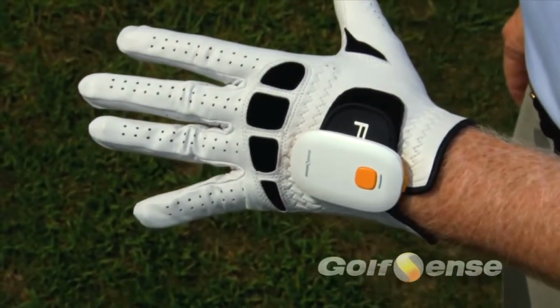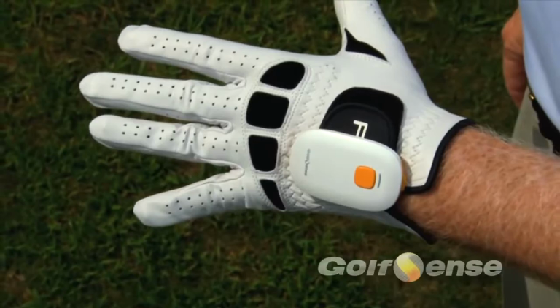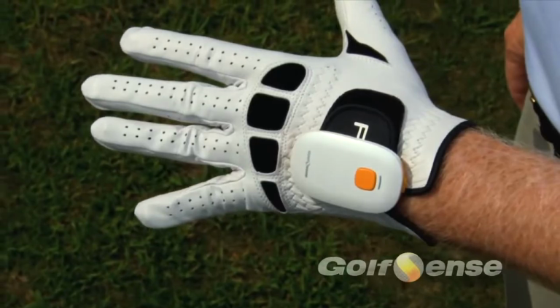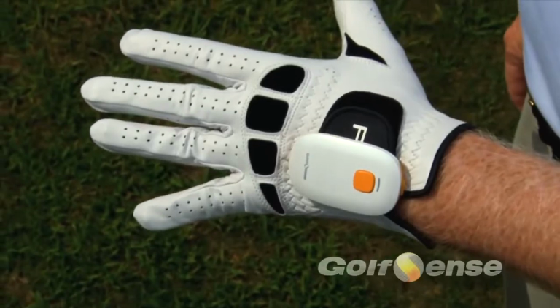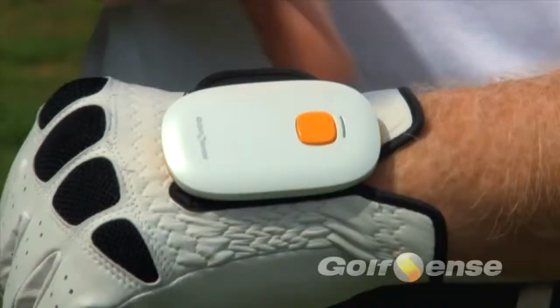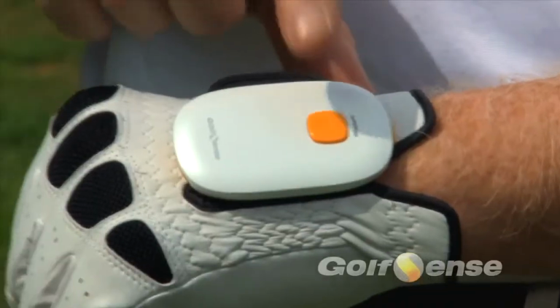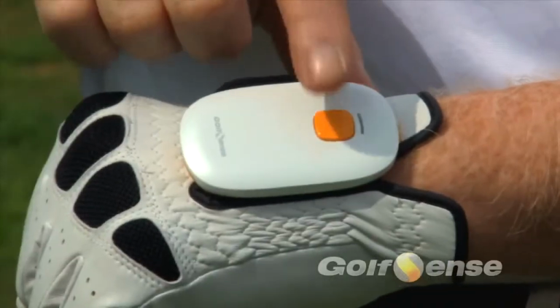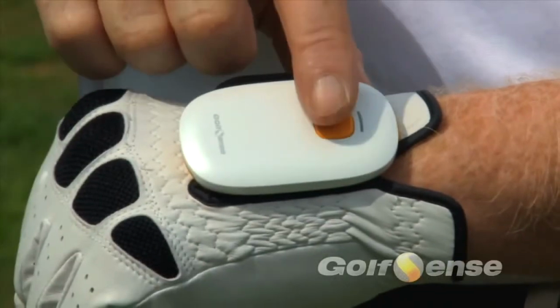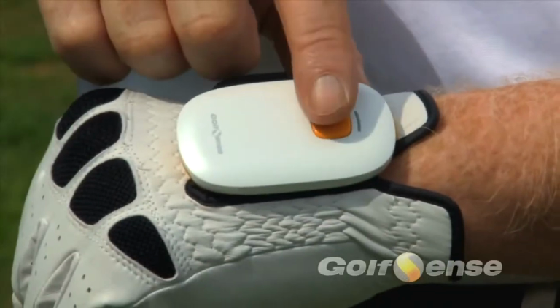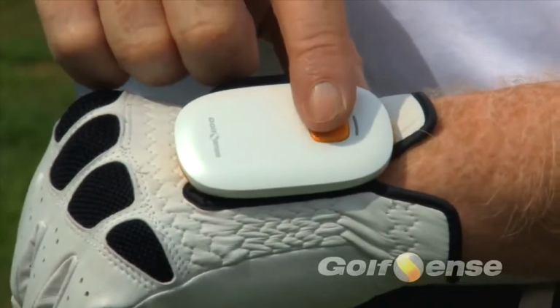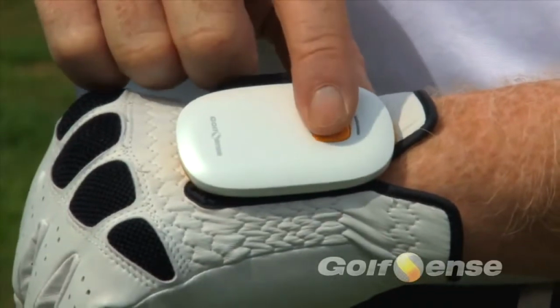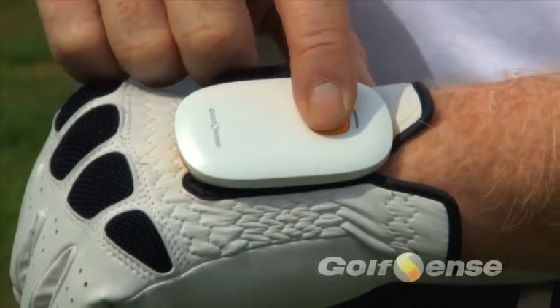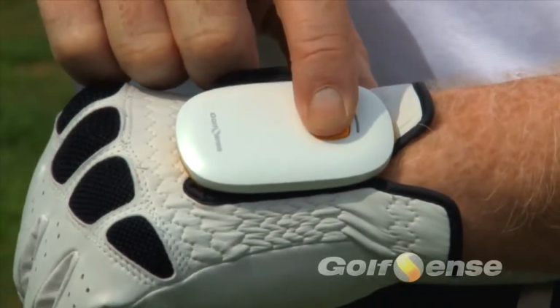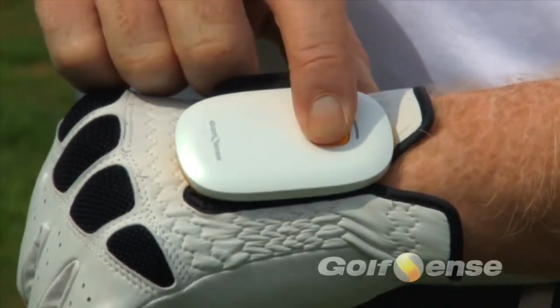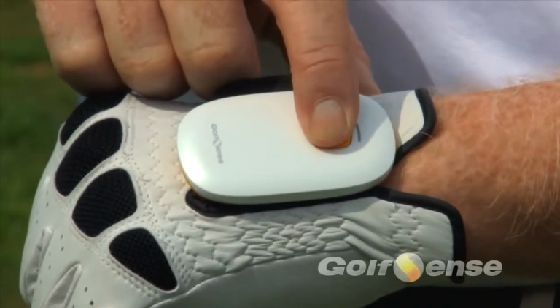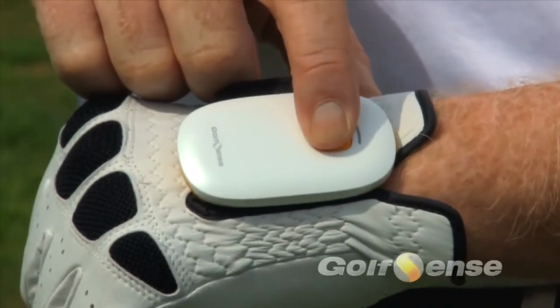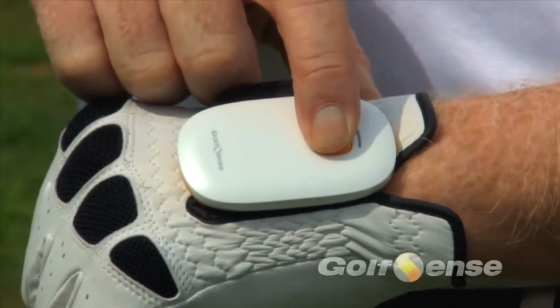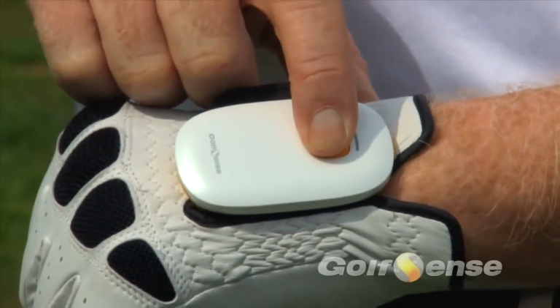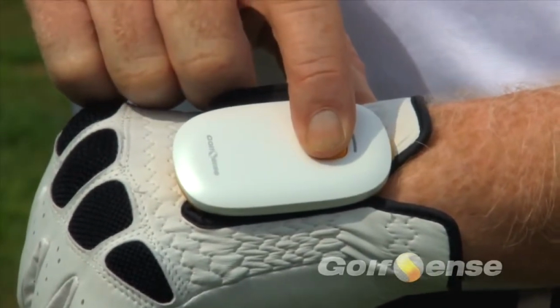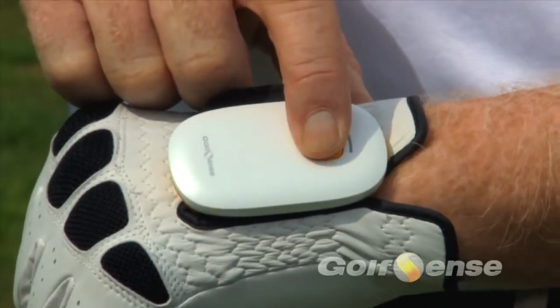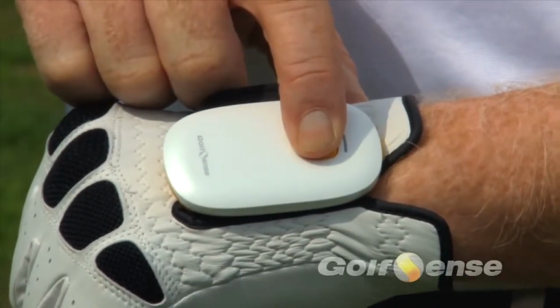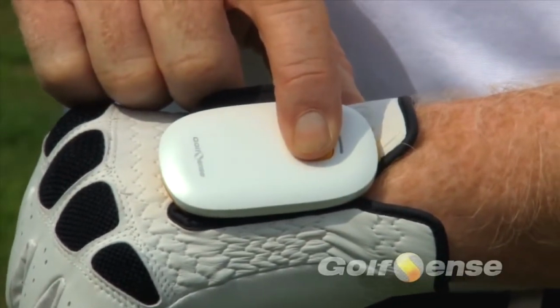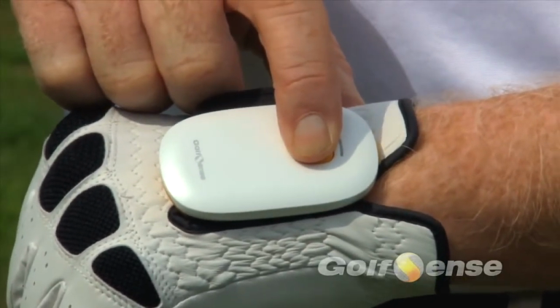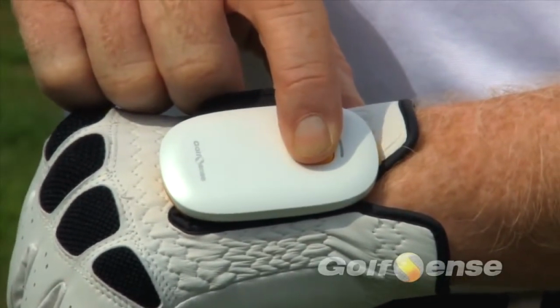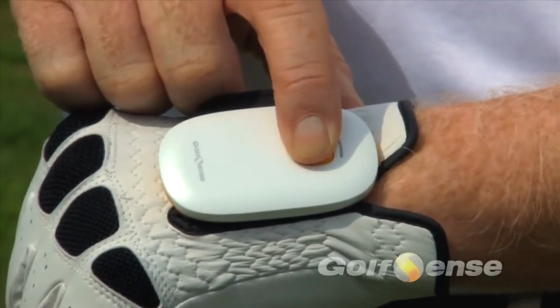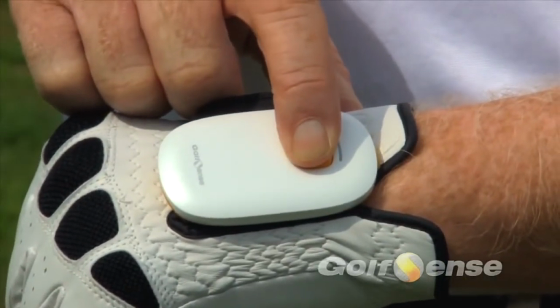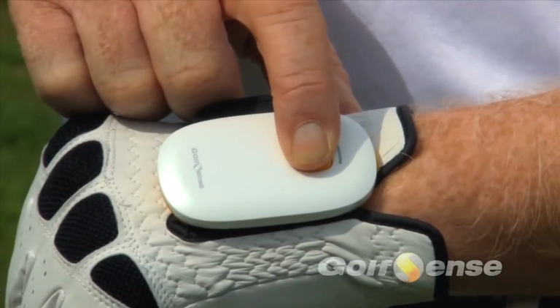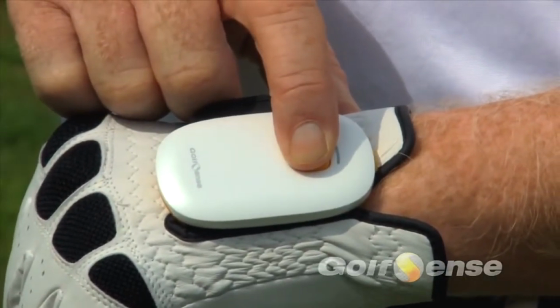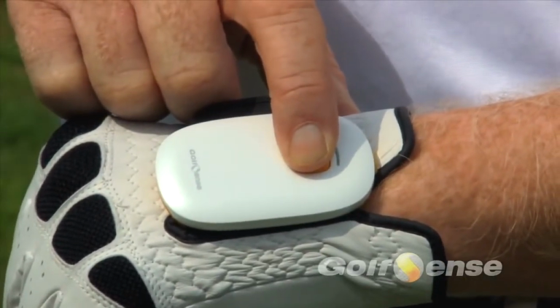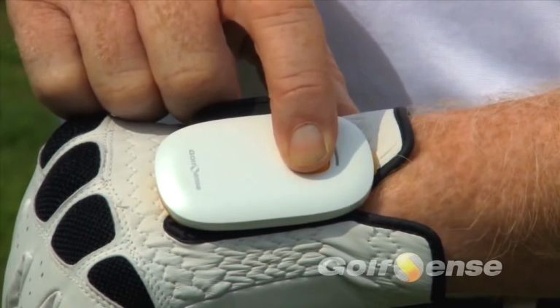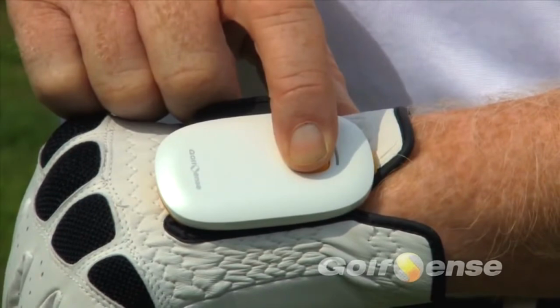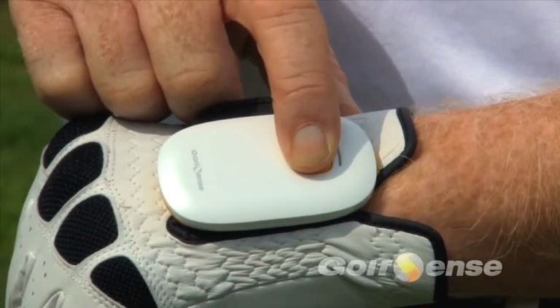Next, make sure the sensor is on. To turn the unit on or off, press and hold the yellow button for three seconds.